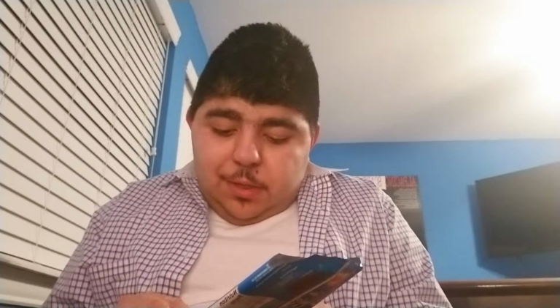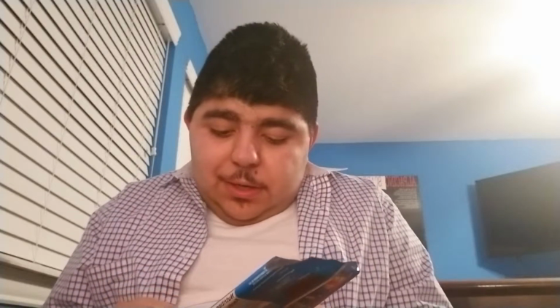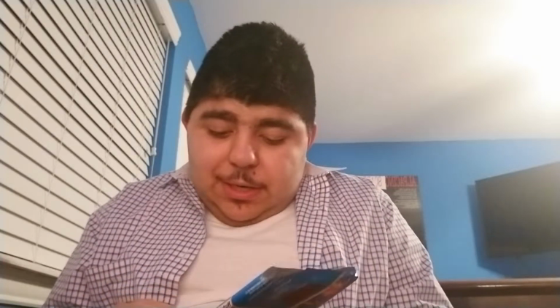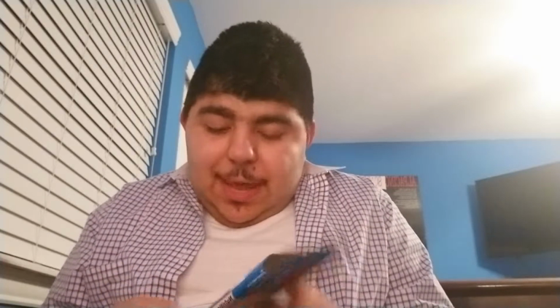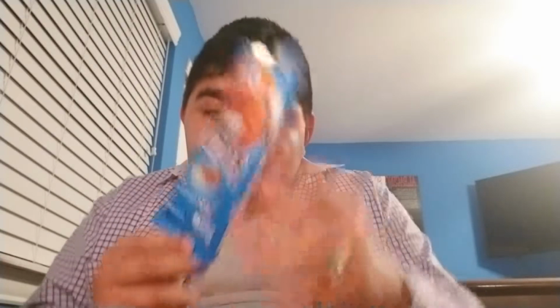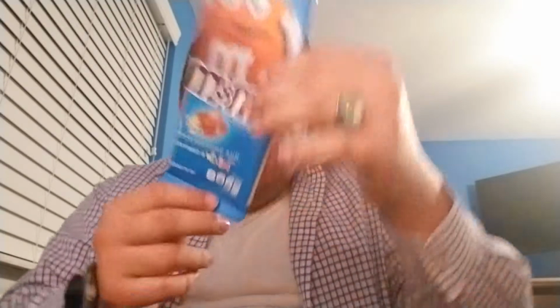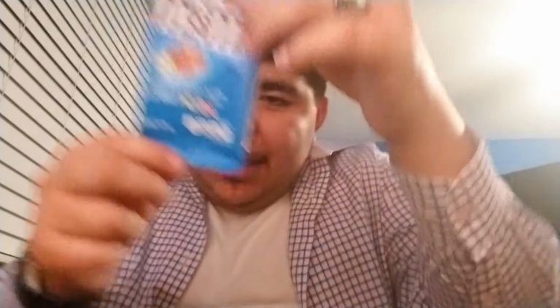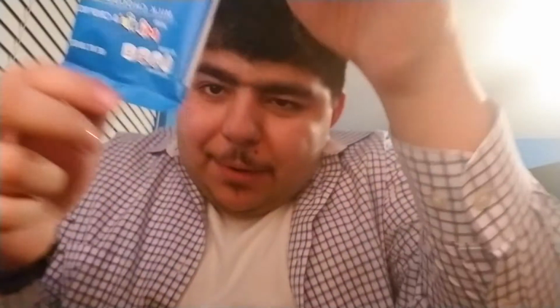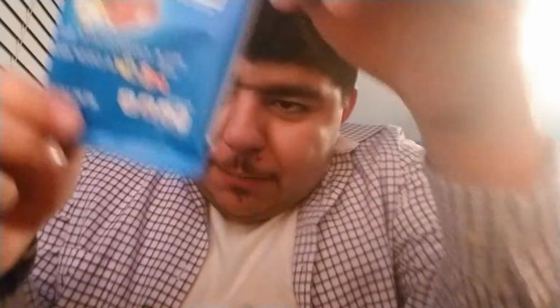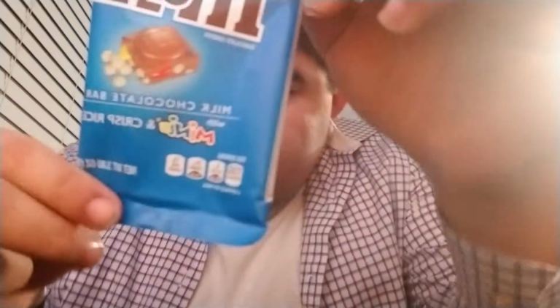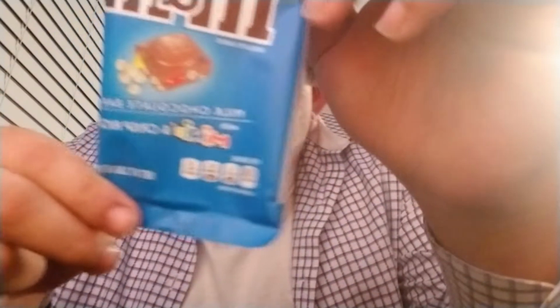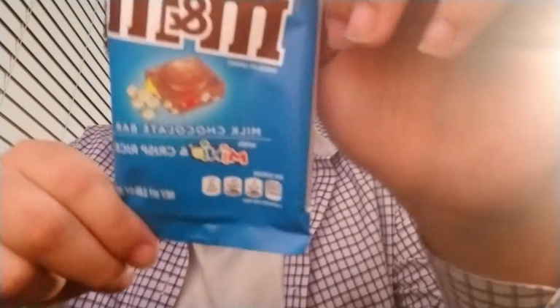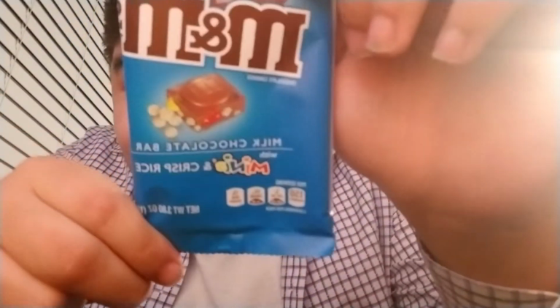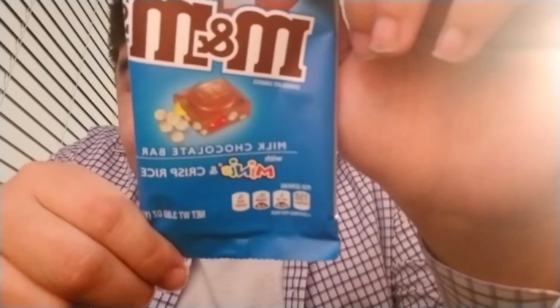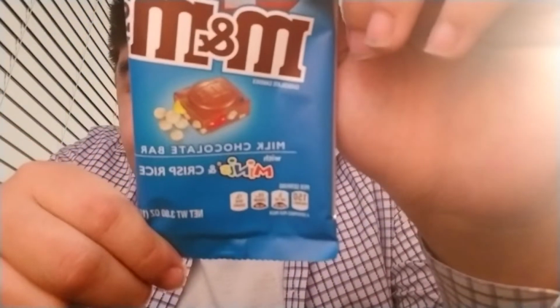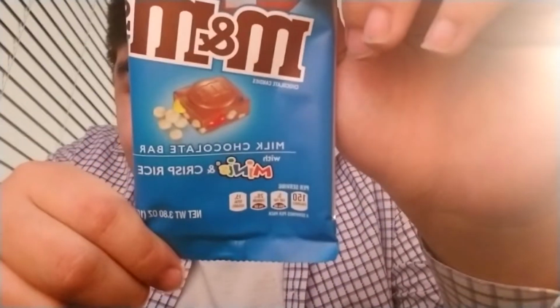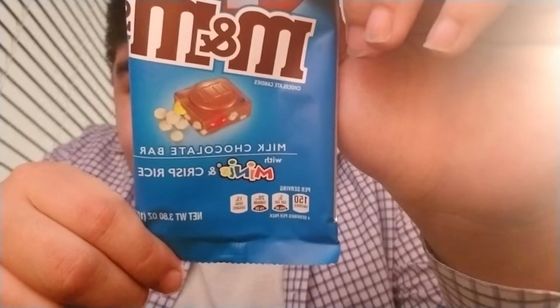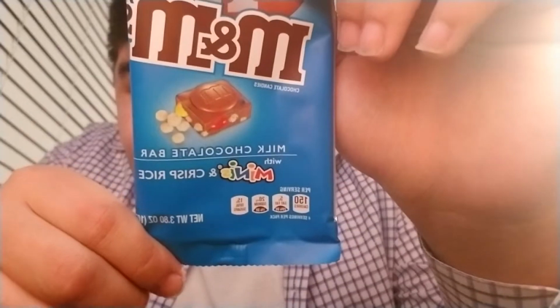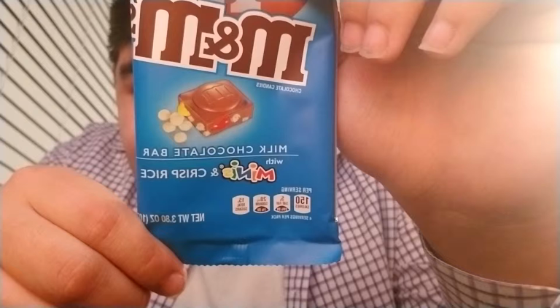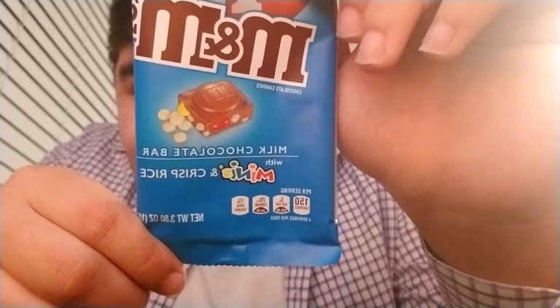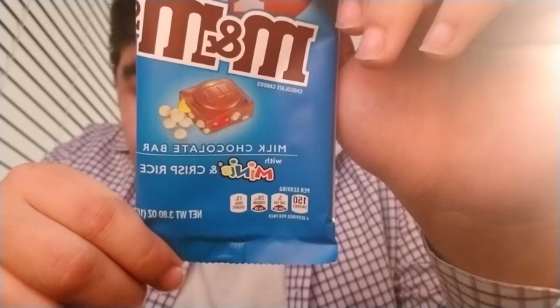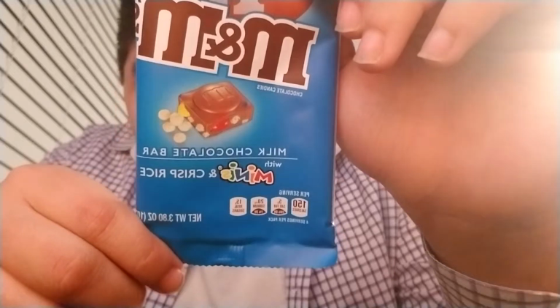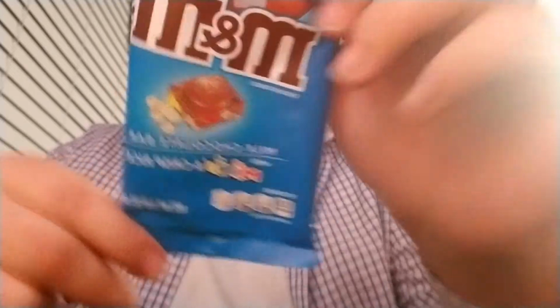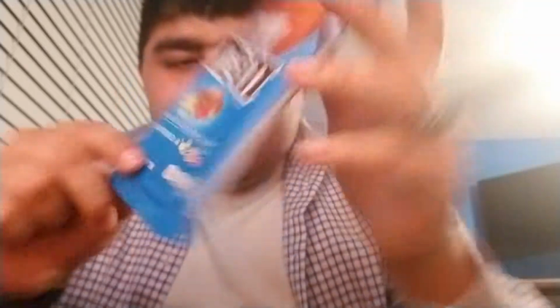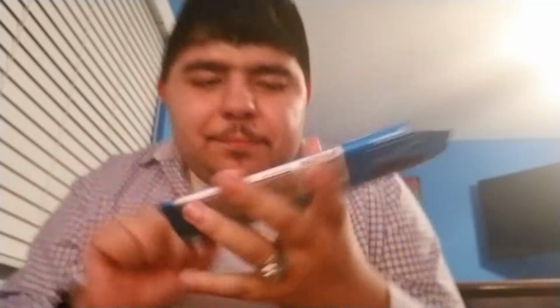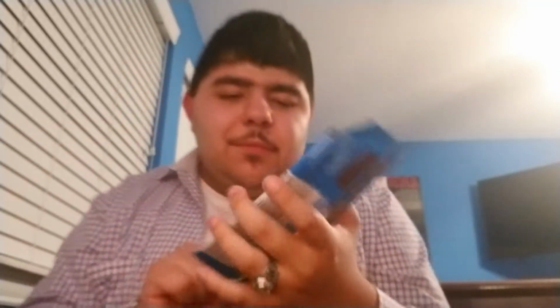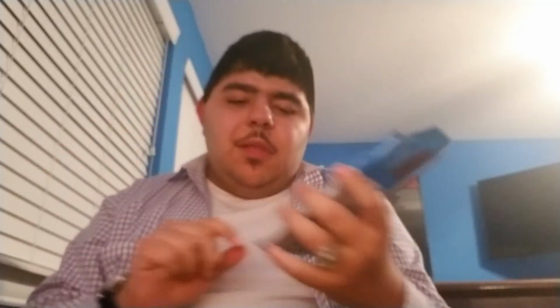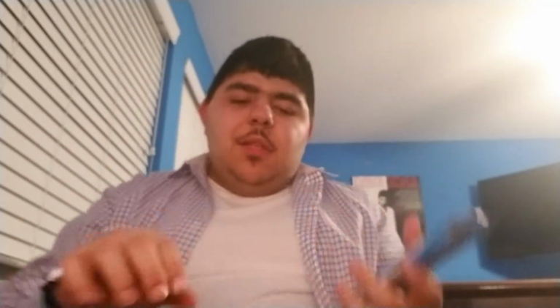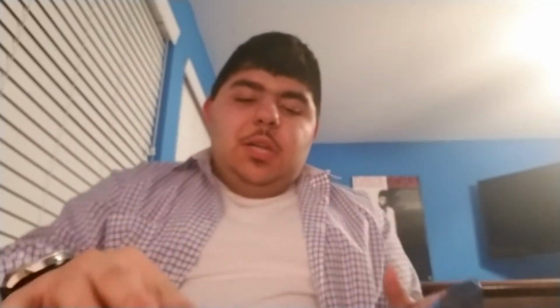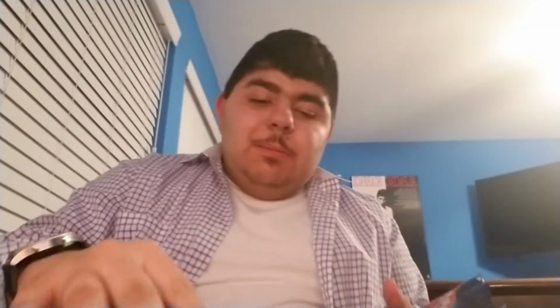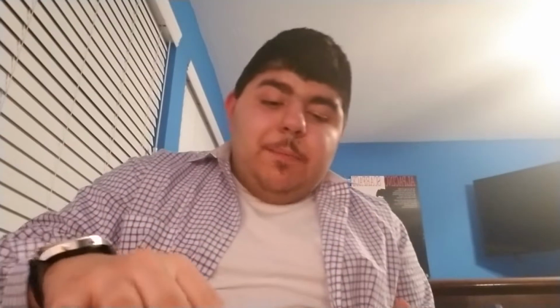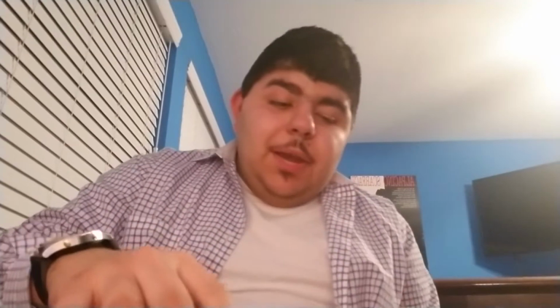You know, it's the mini M&Ms — look at this — with rice krispies.